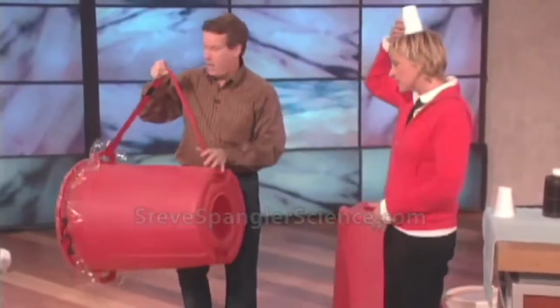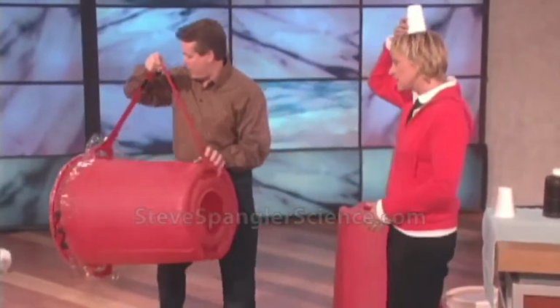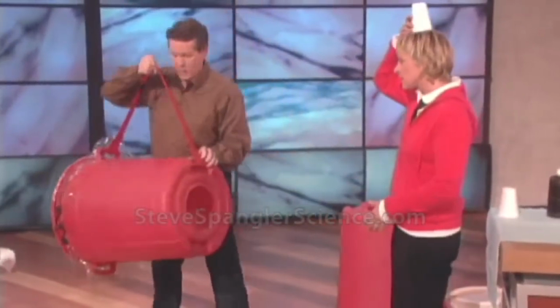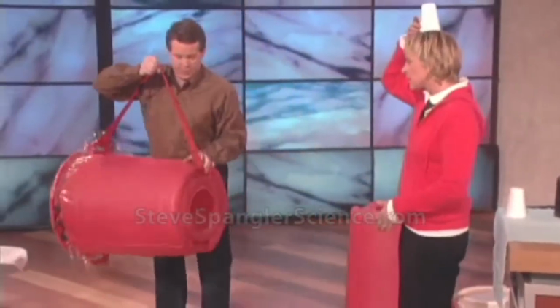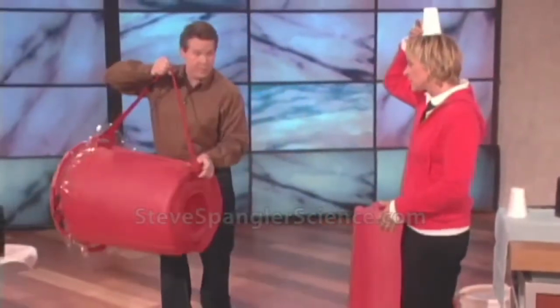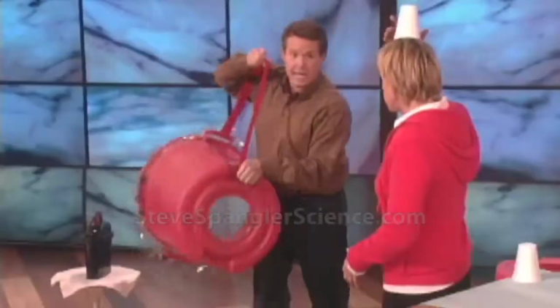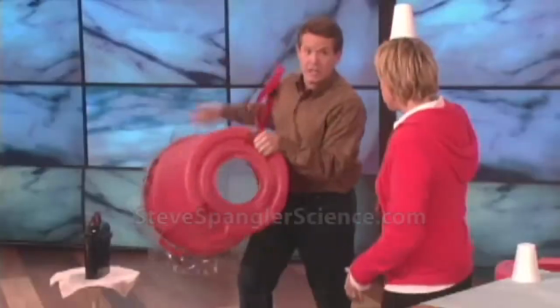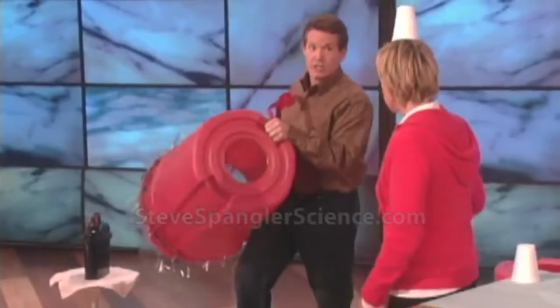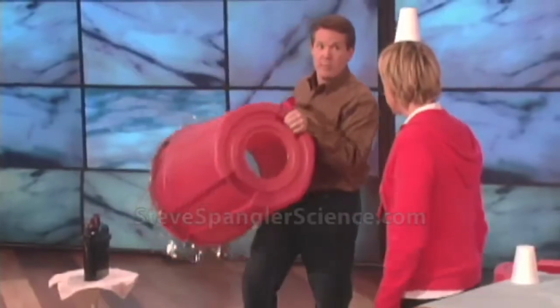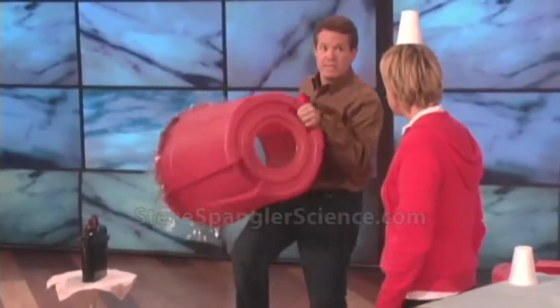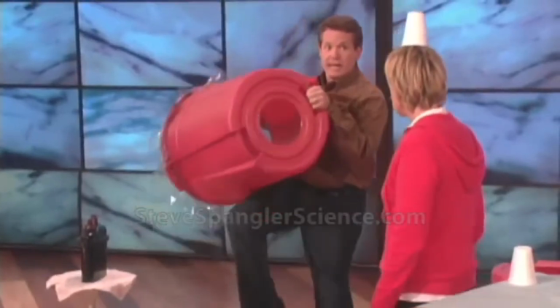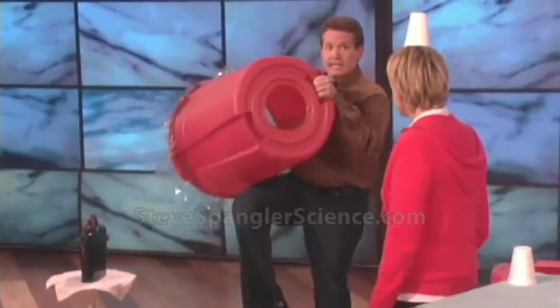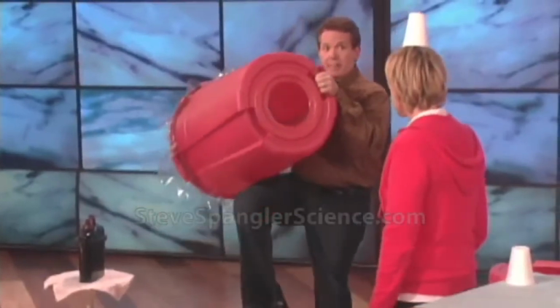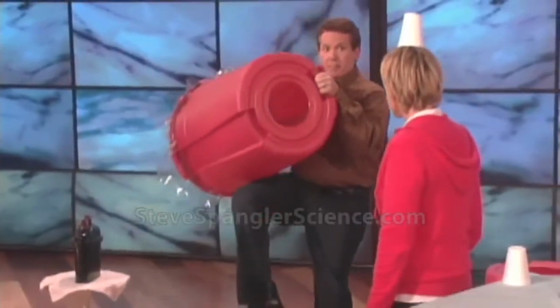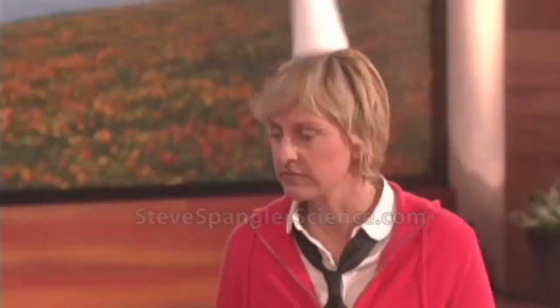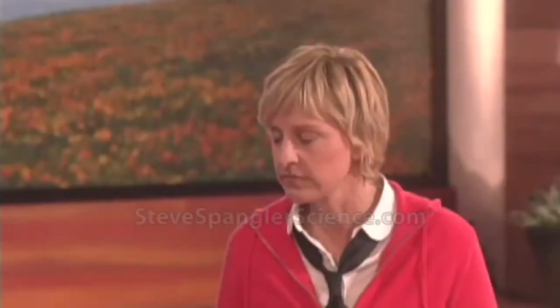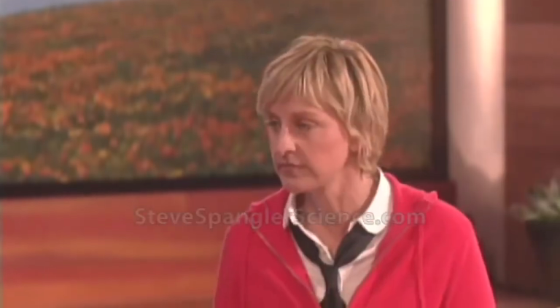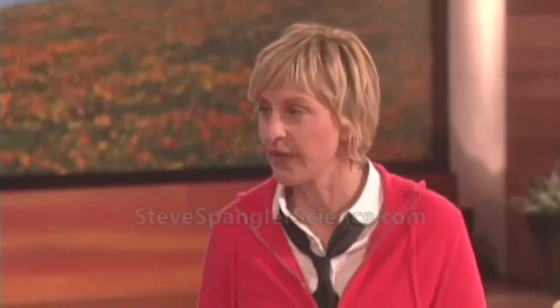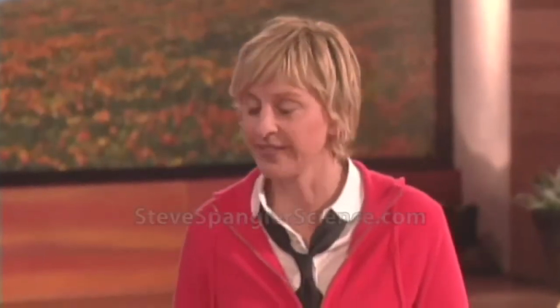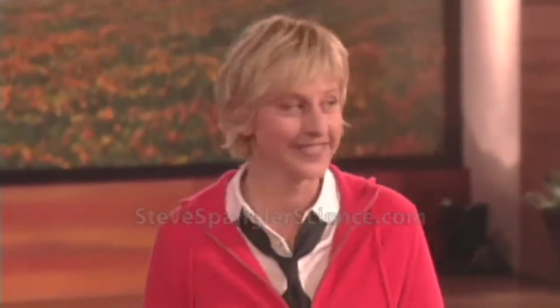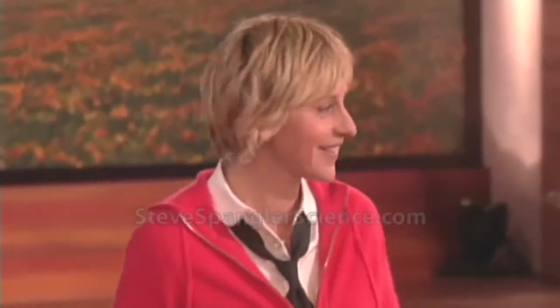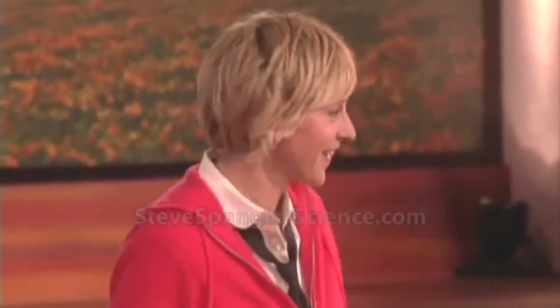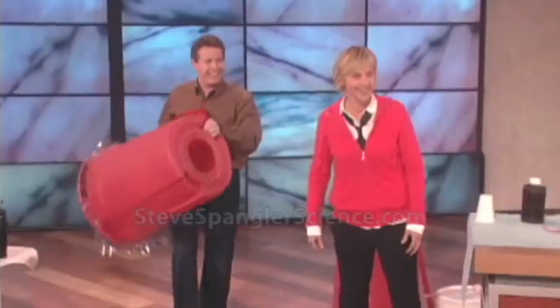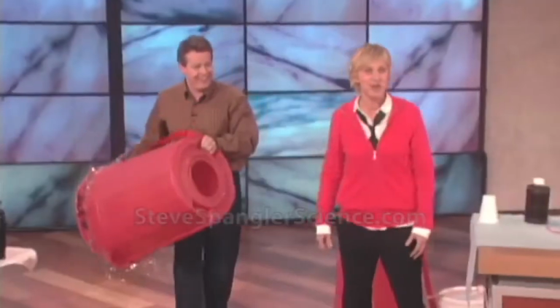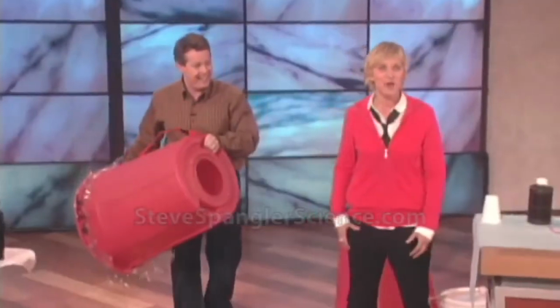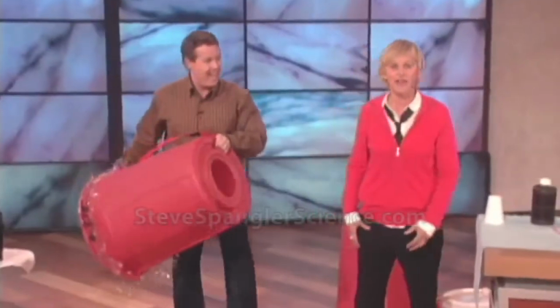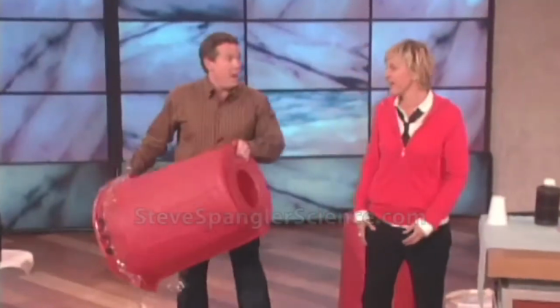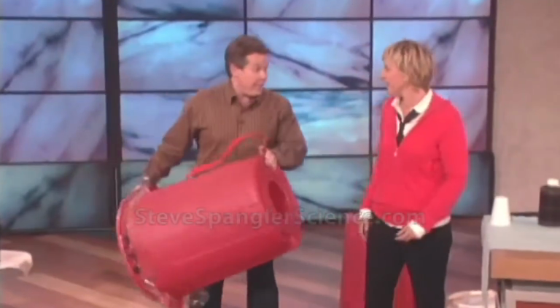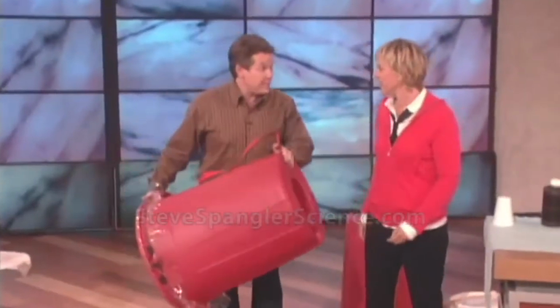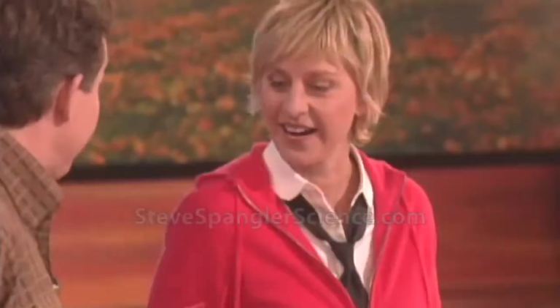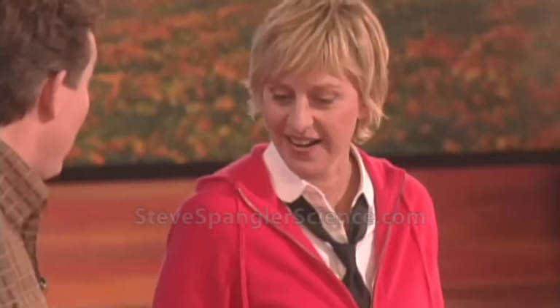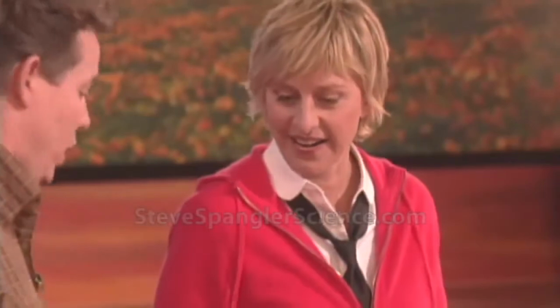So watch this — ready? You just don't miss. See? Wow.